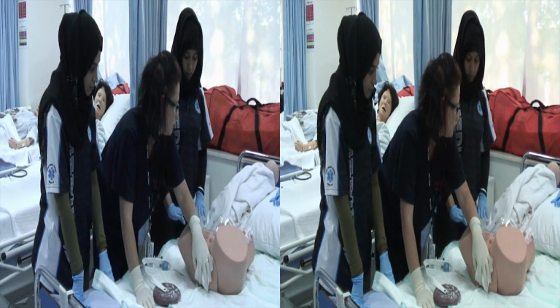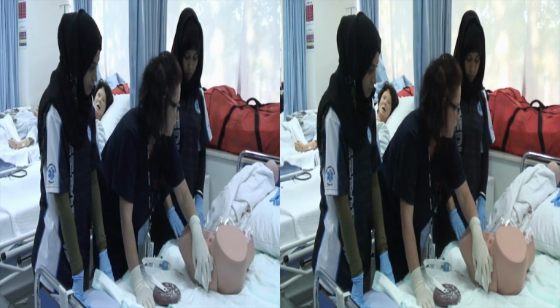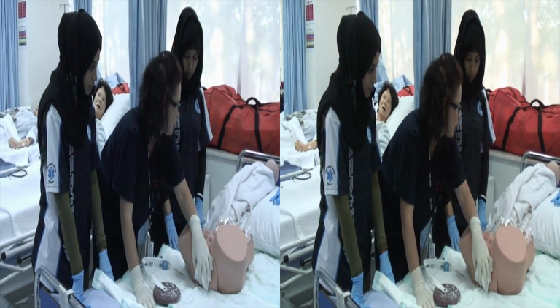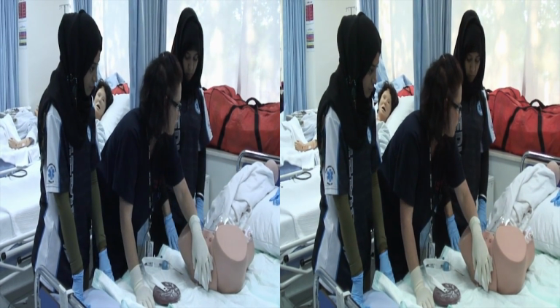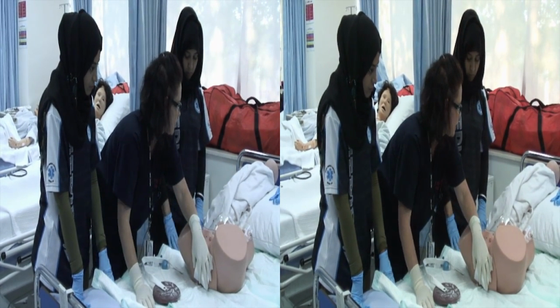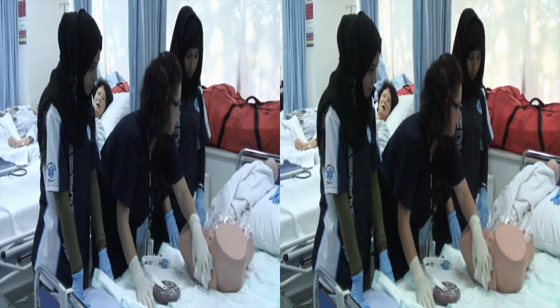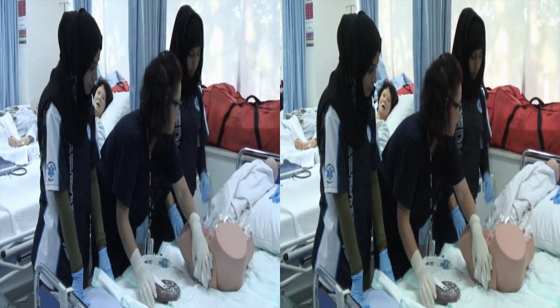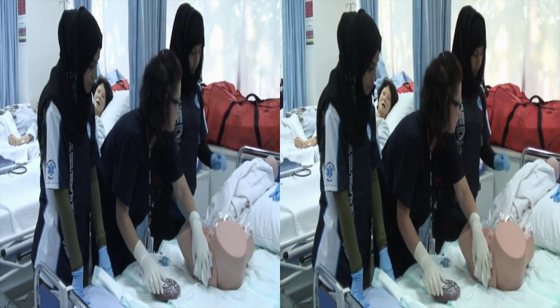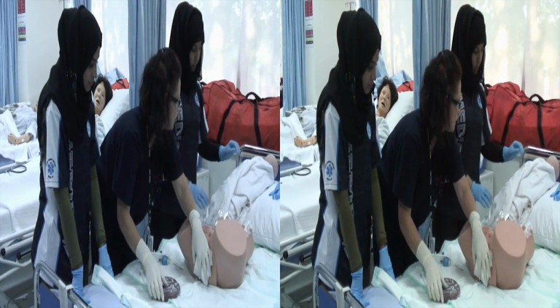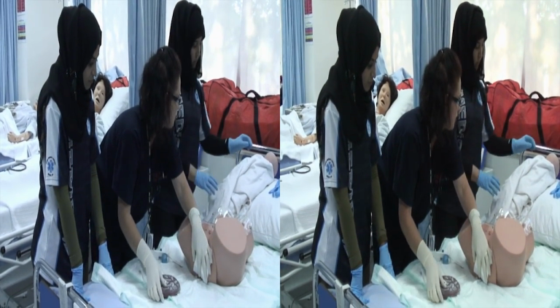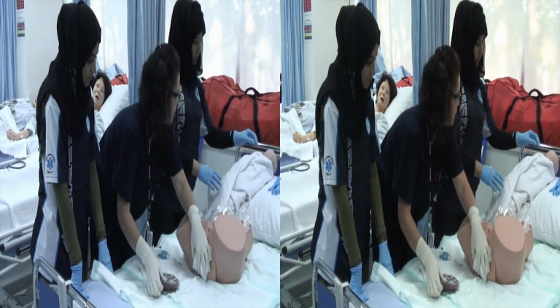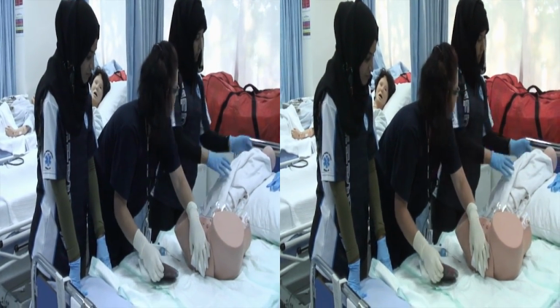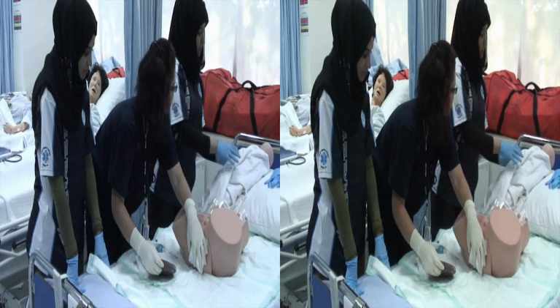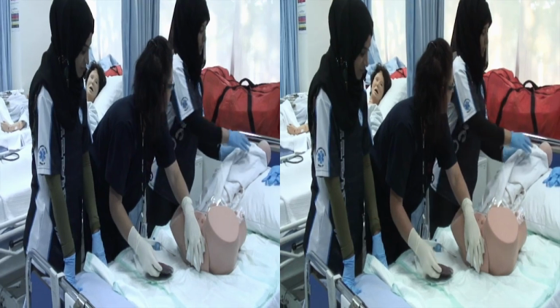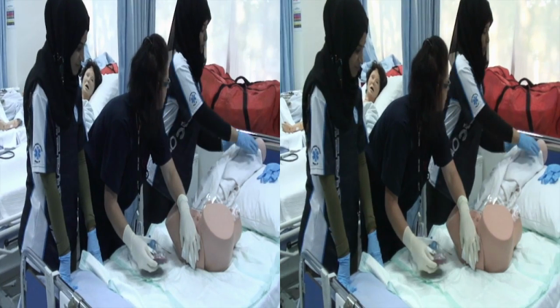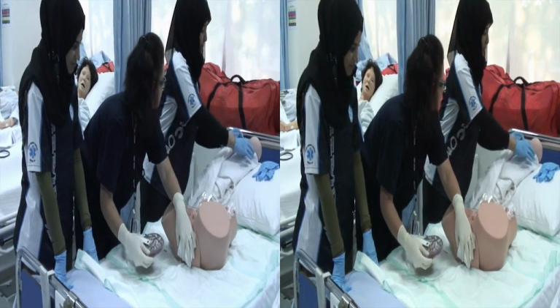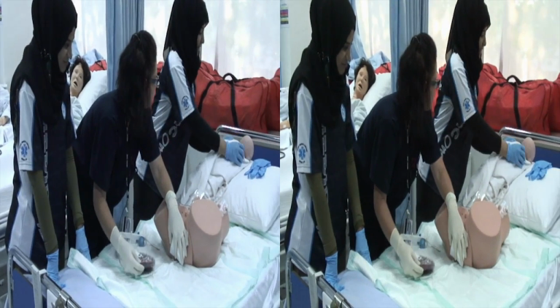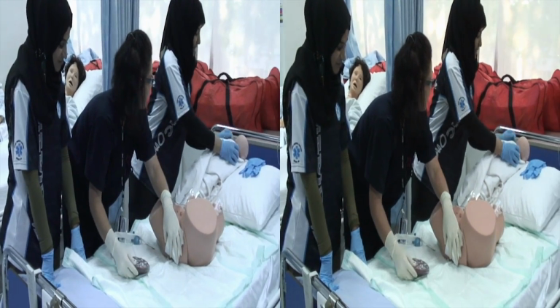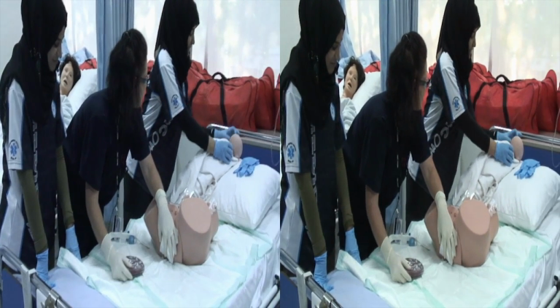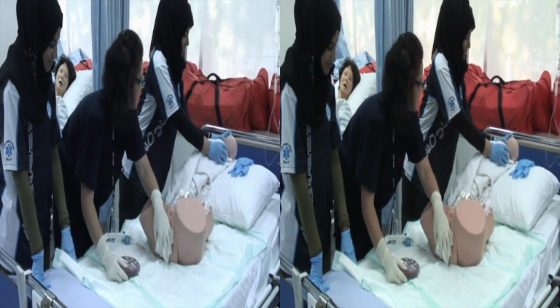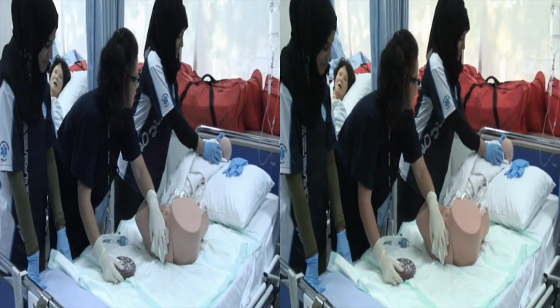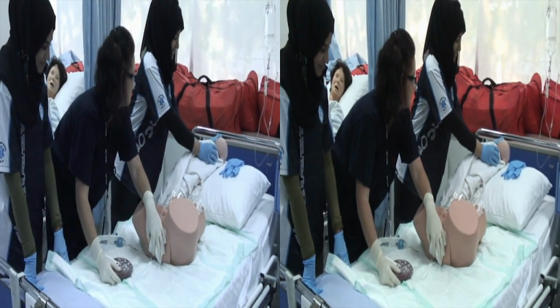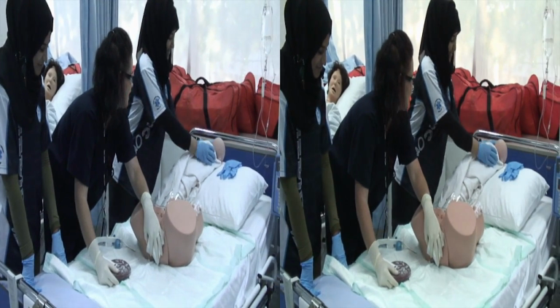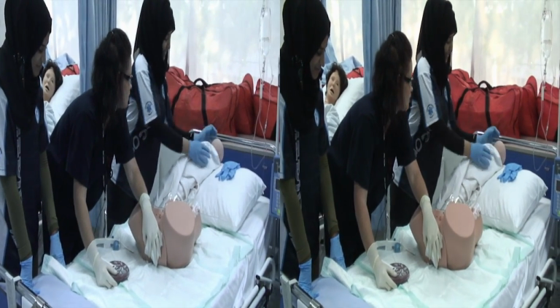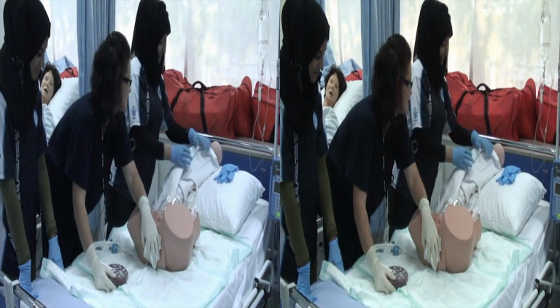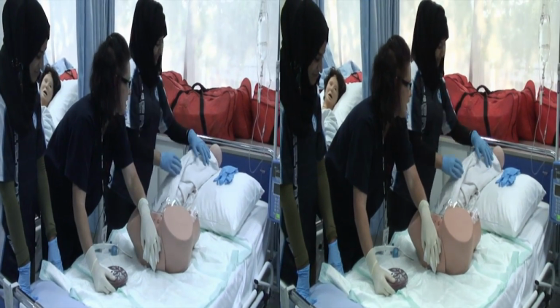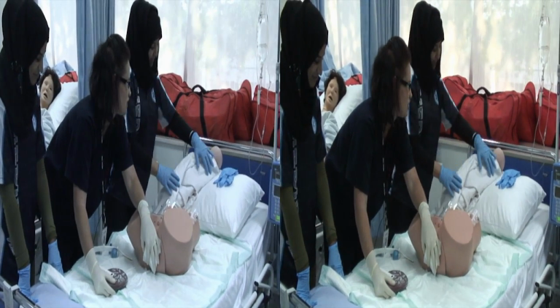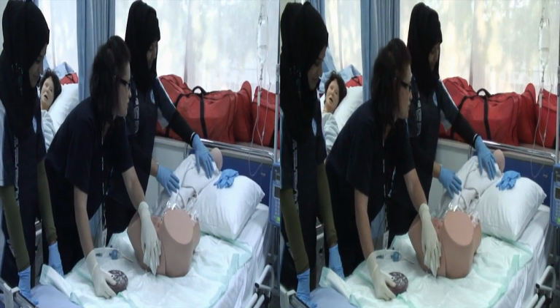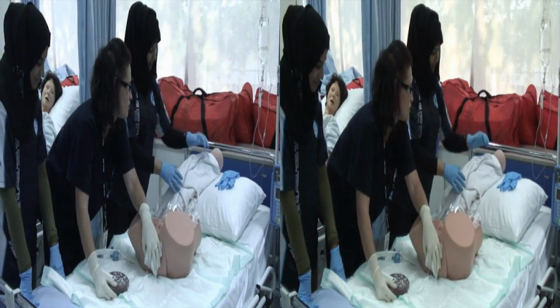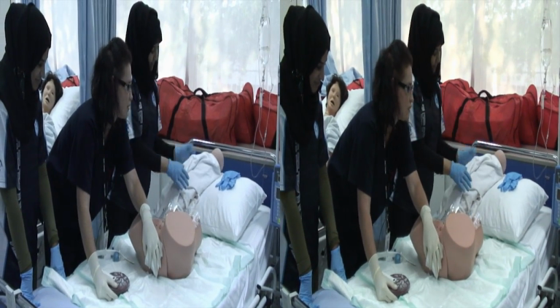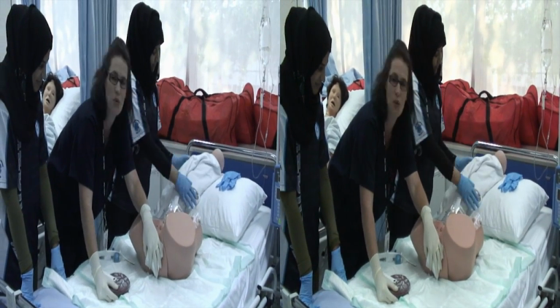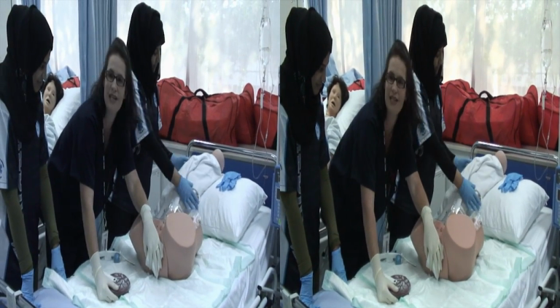Mommy, congratulations on your baby girl. She looks very healthy and she's latching to mommy's breast.